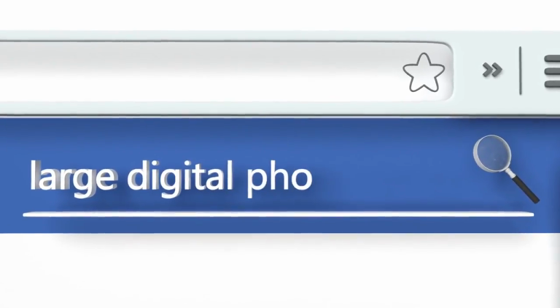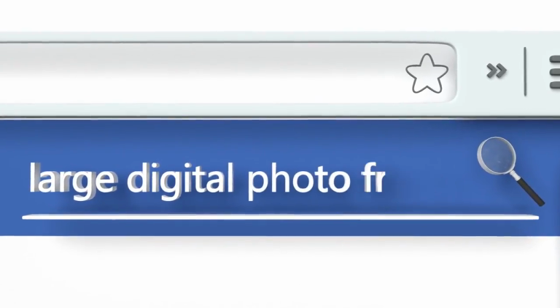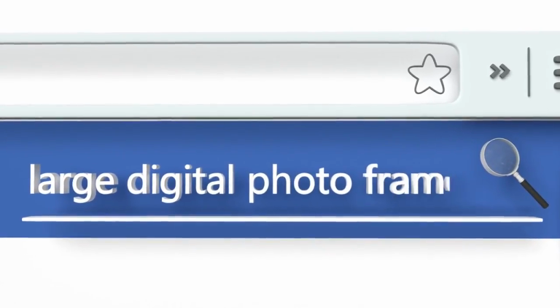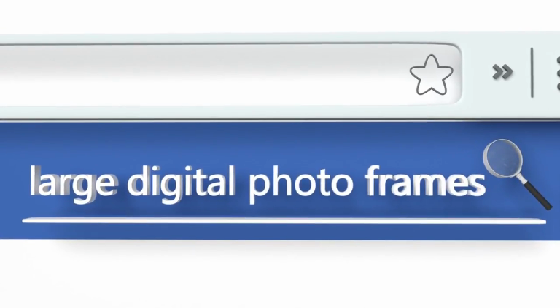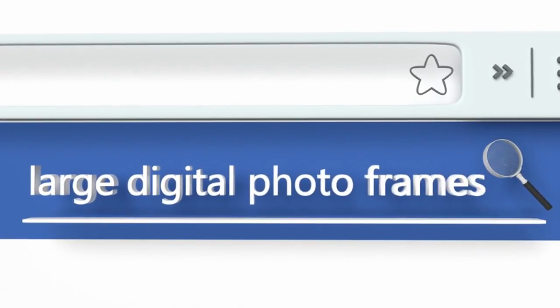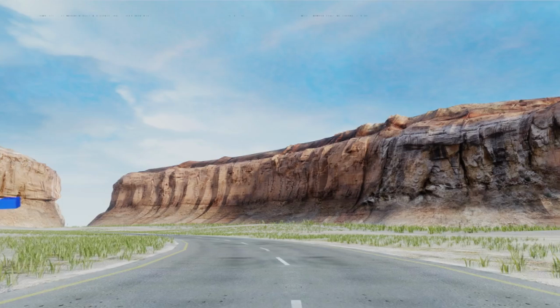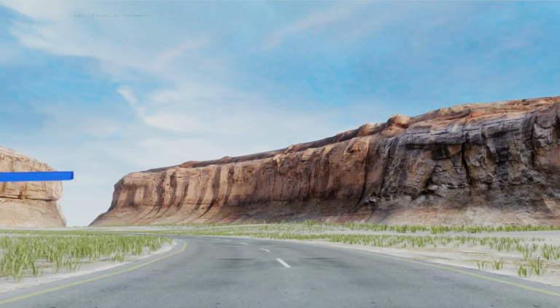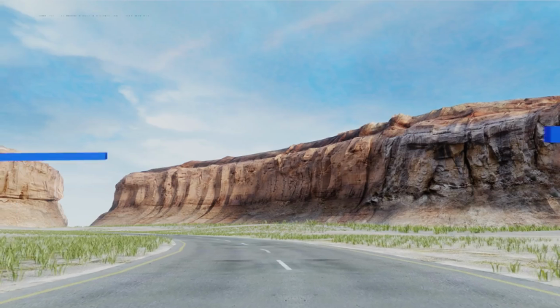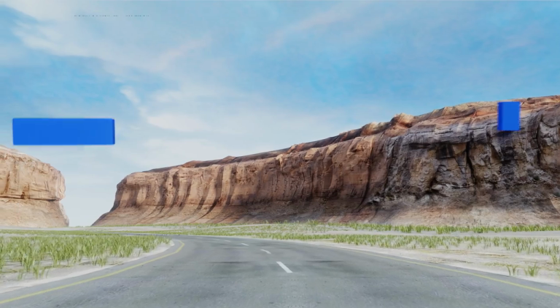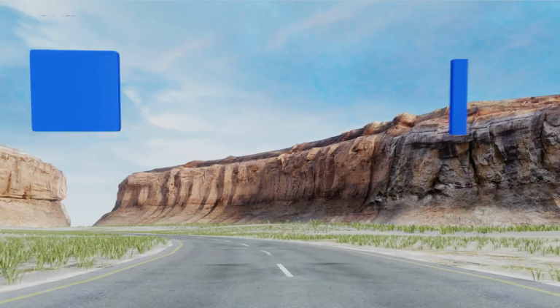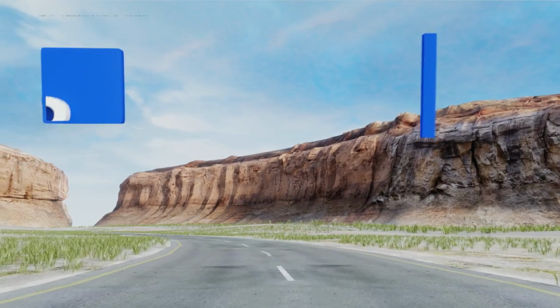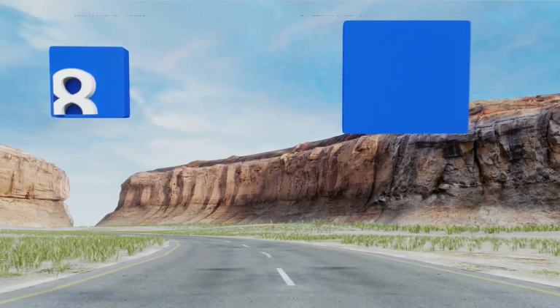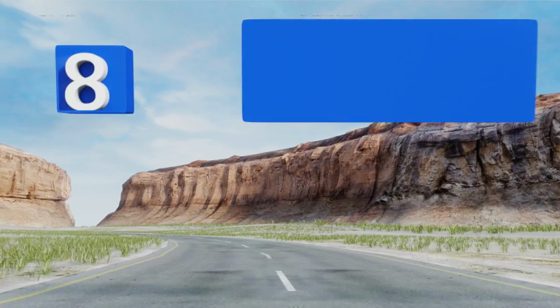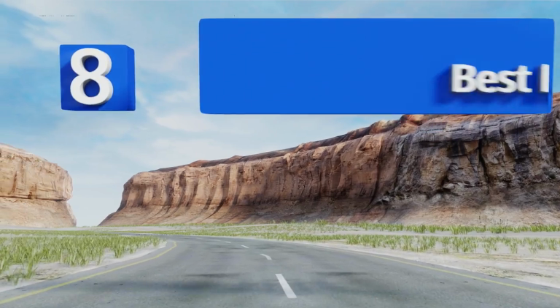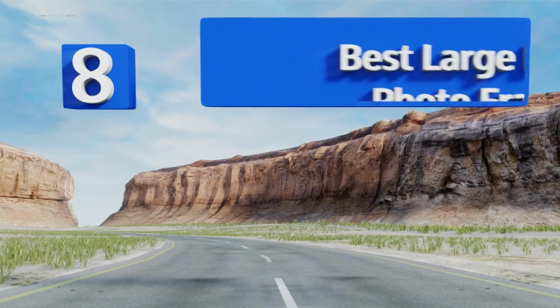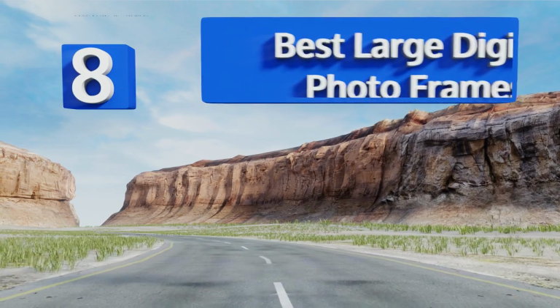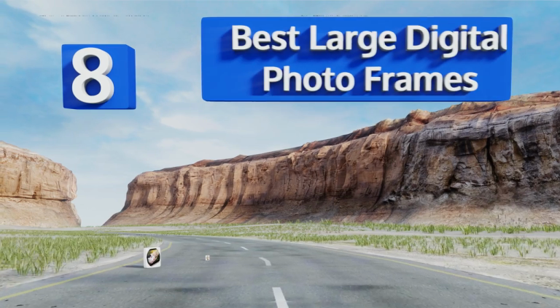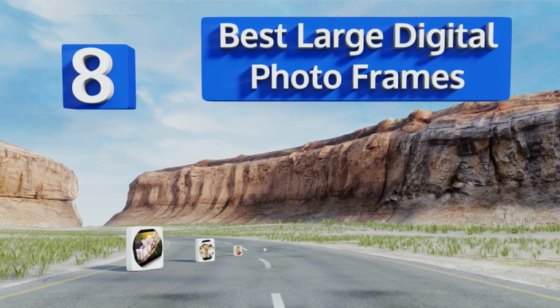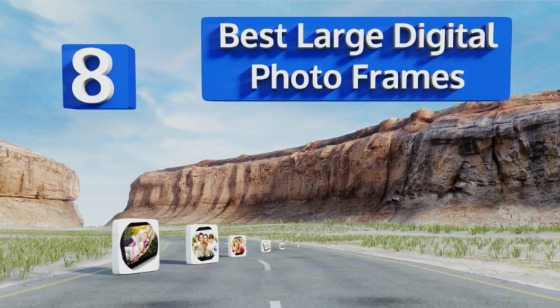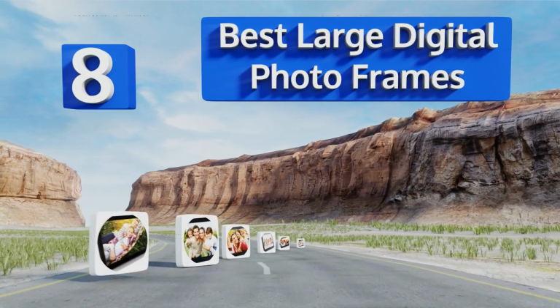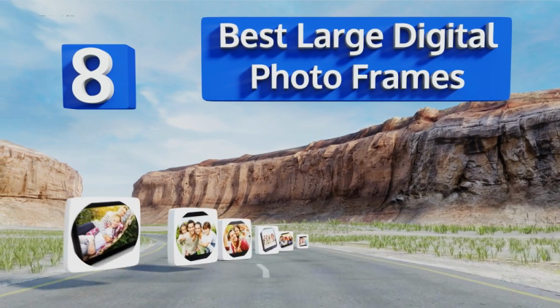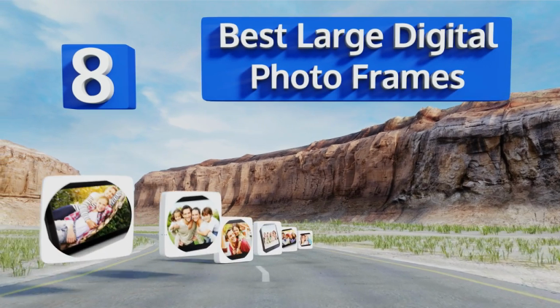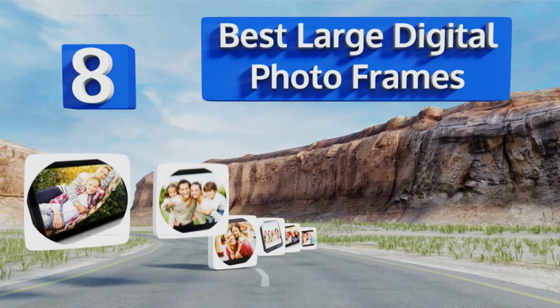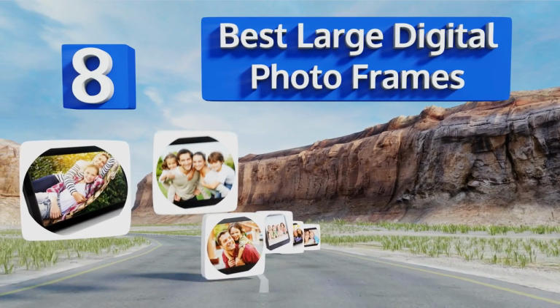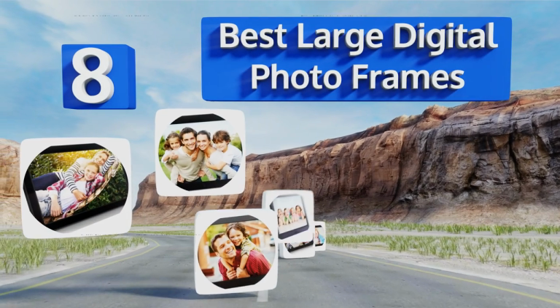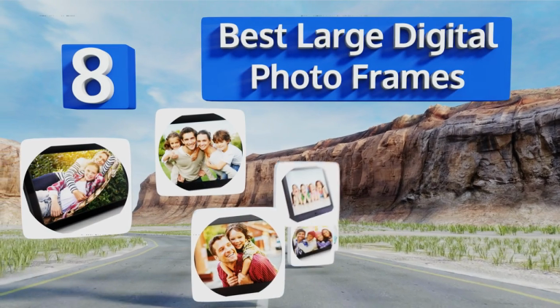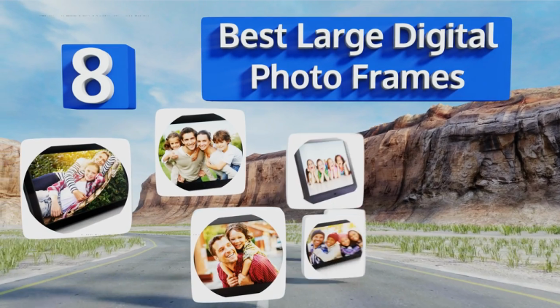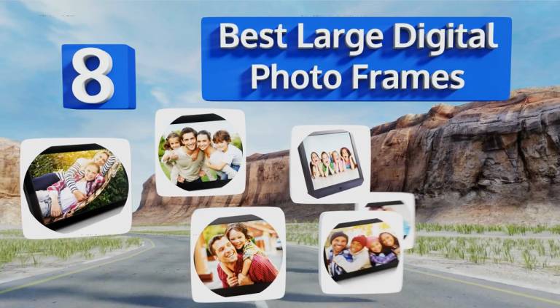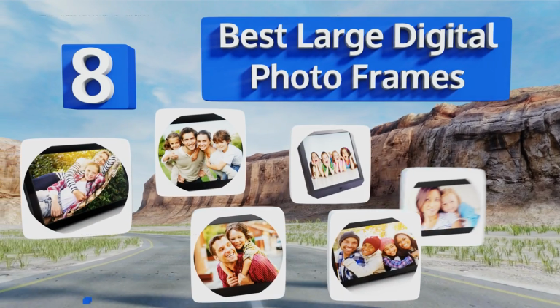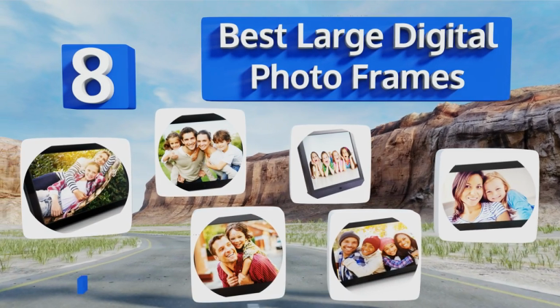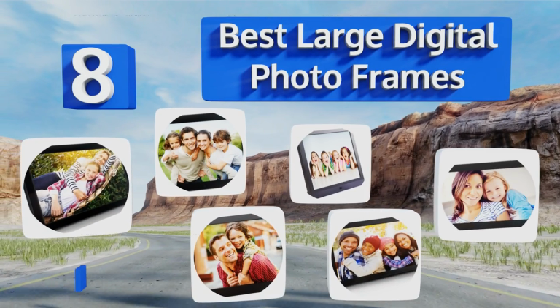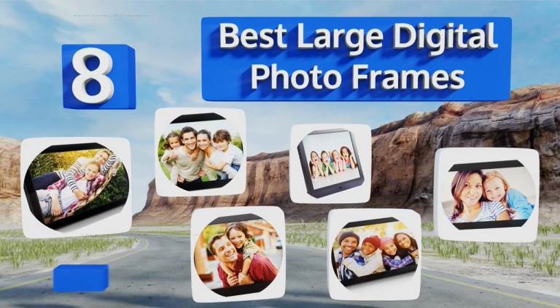EasyVid presents the eight best large digital photo frames. Let's get started with the list.